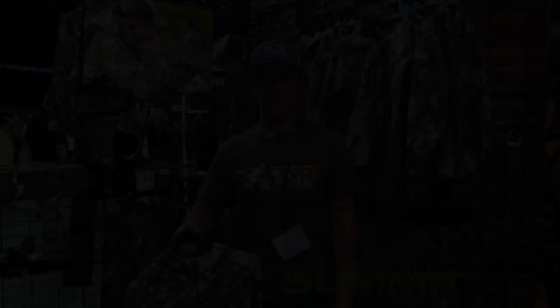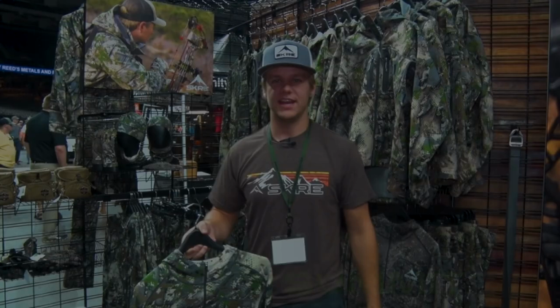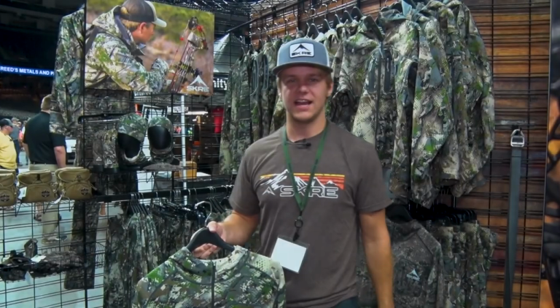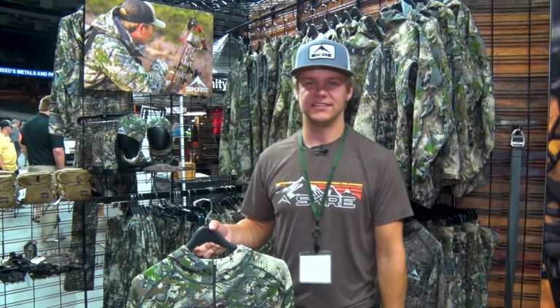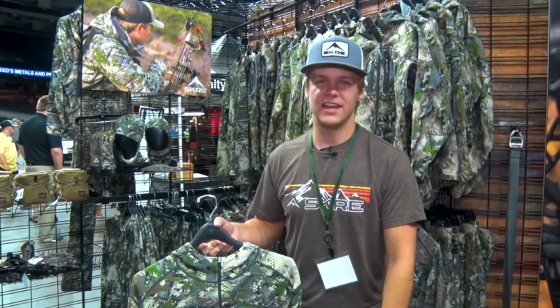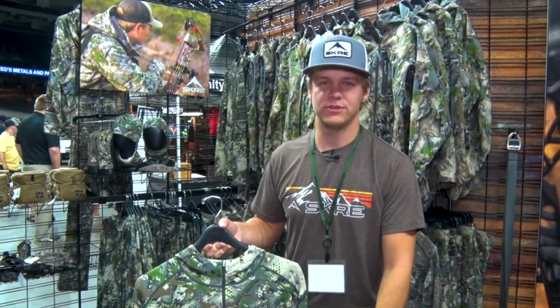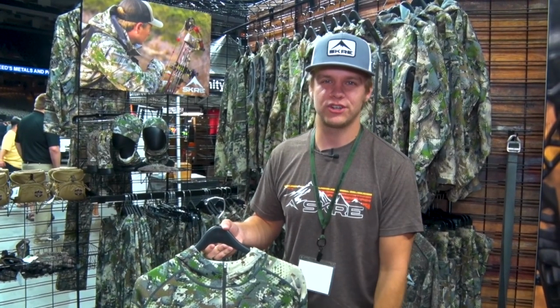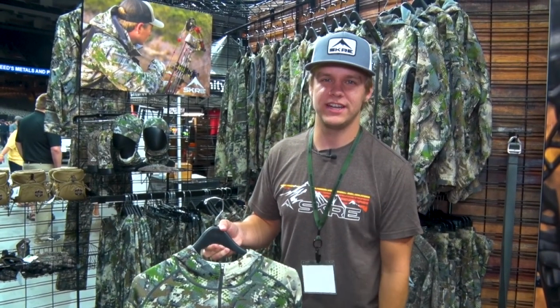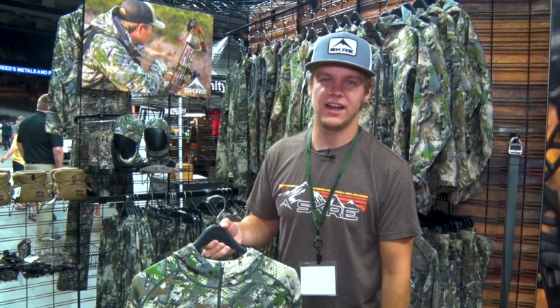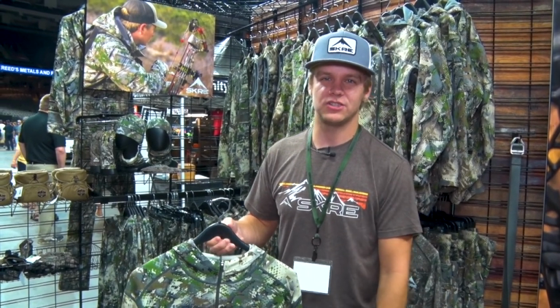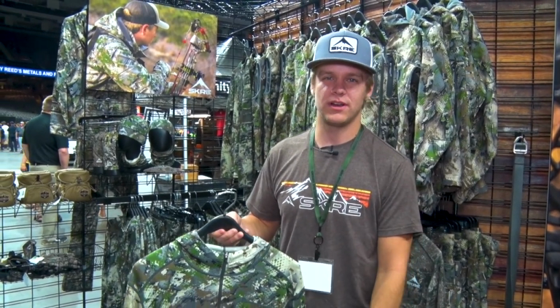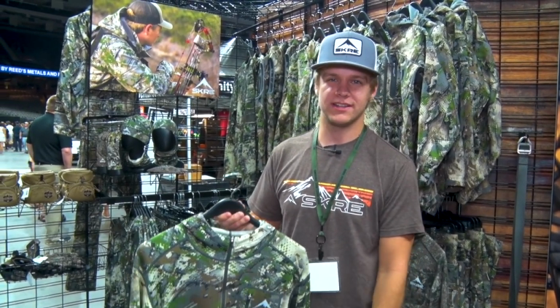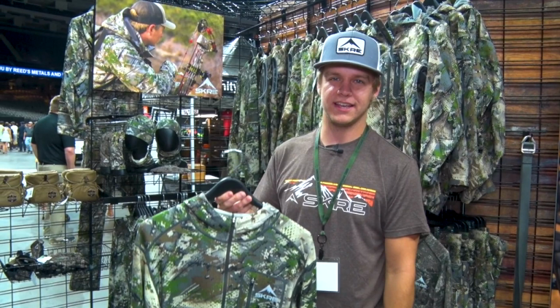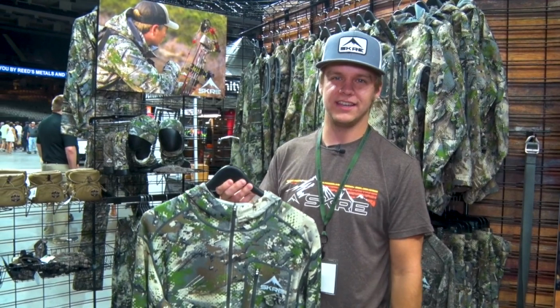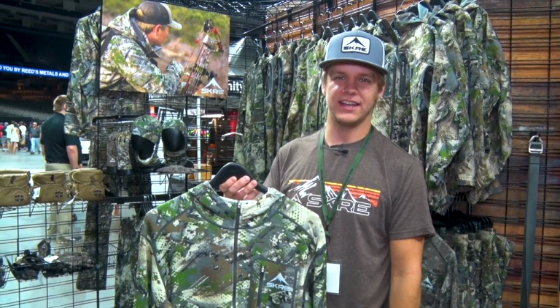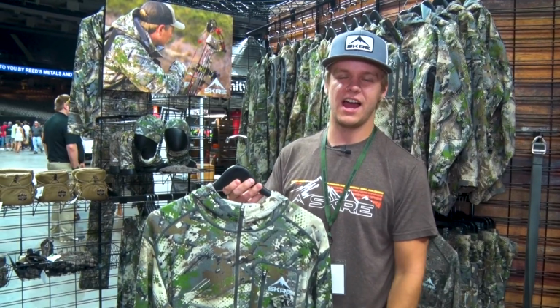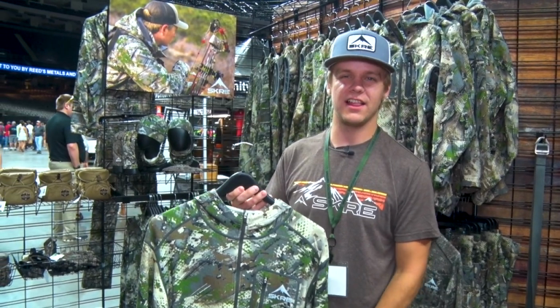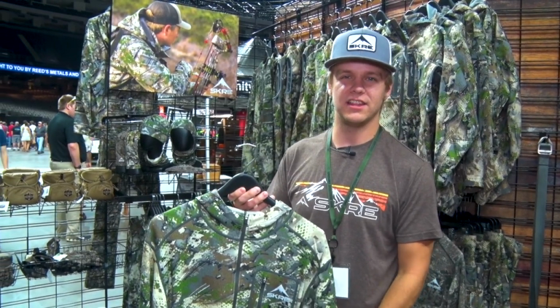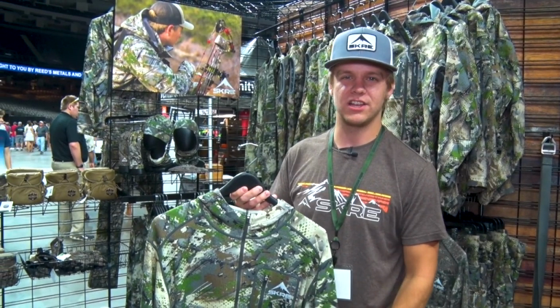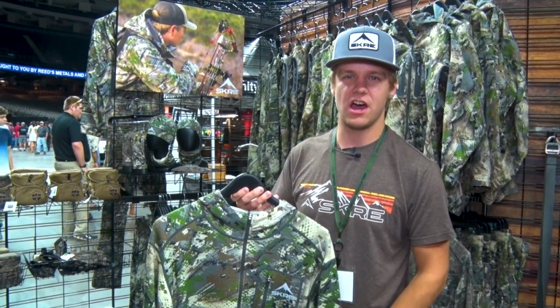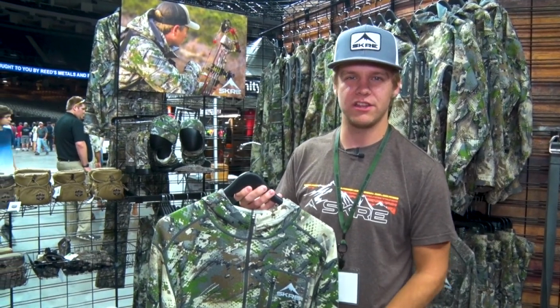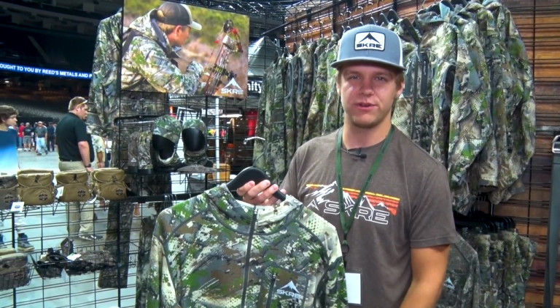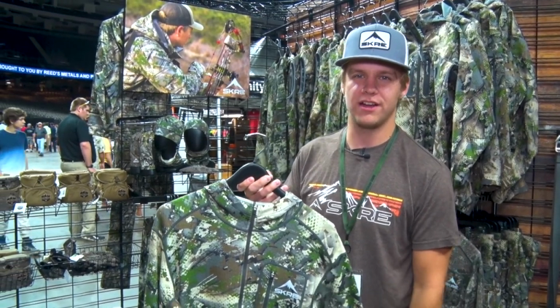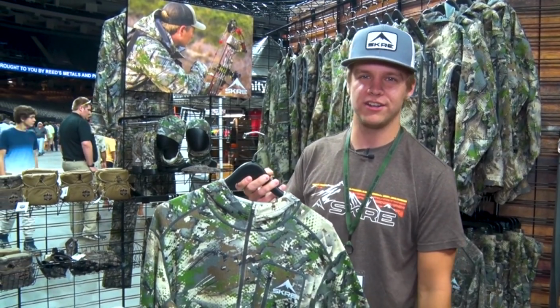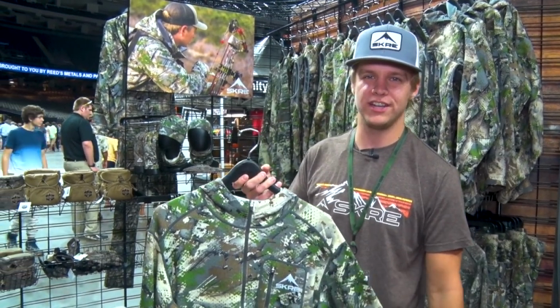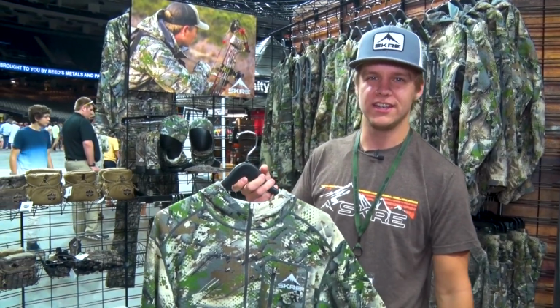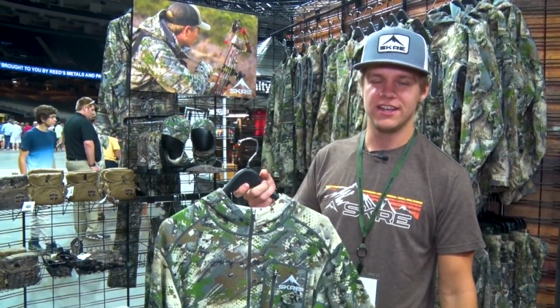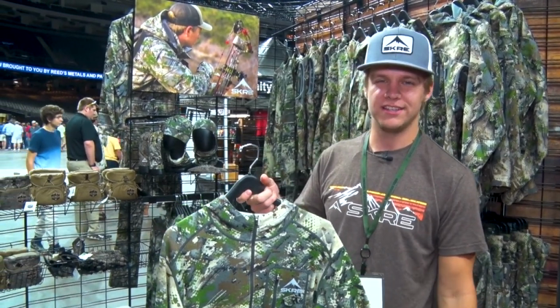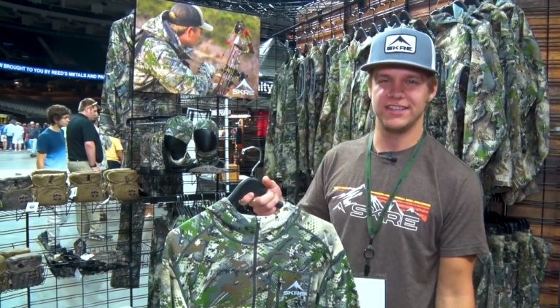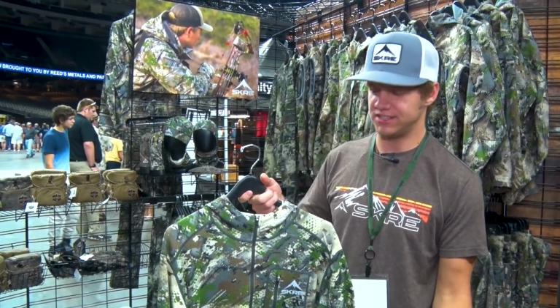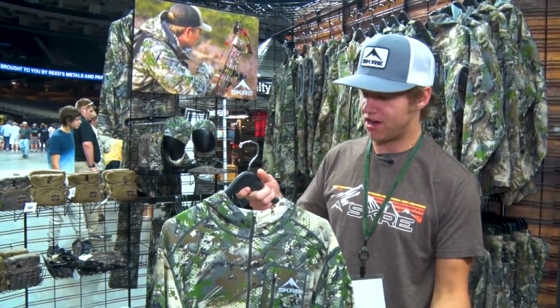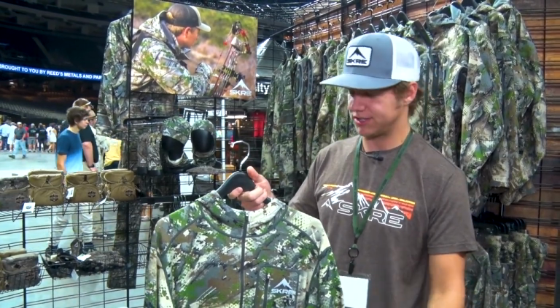Hey guys, it's Nate with Scree Gear. I just wanted to take a second and highlight the Kanadi 300 Hoodie. This thing is awesome.